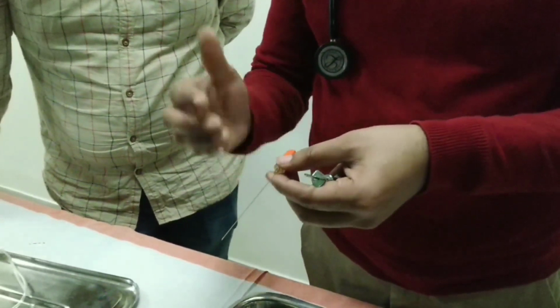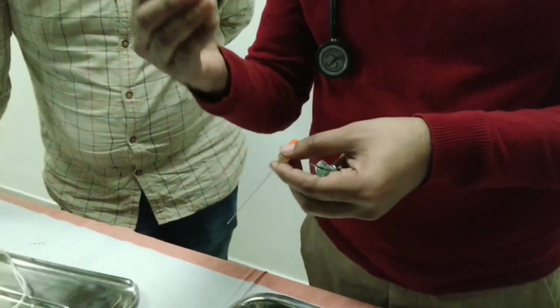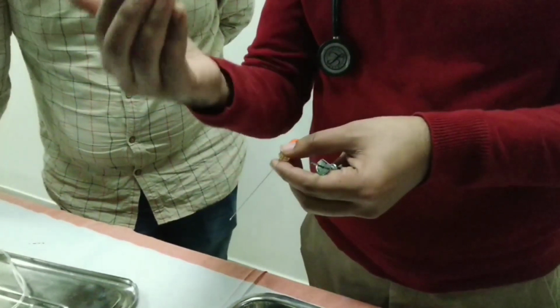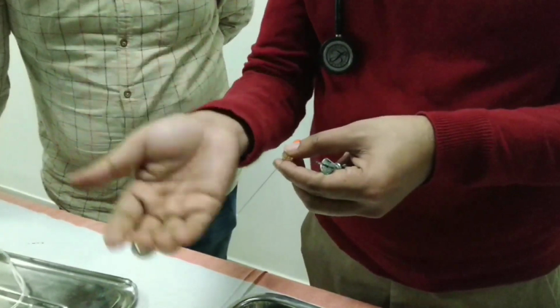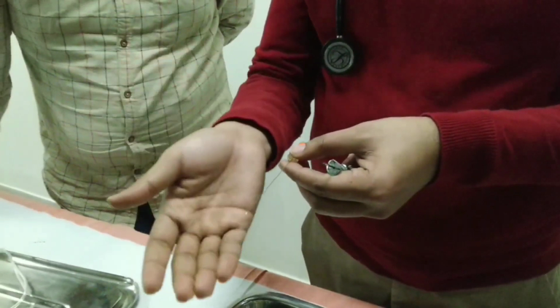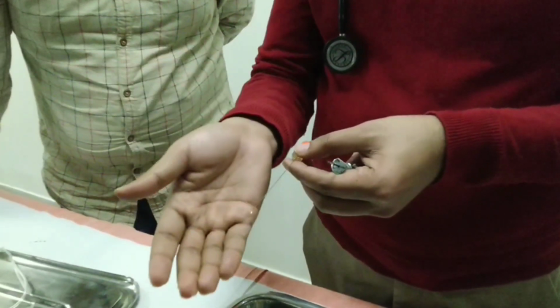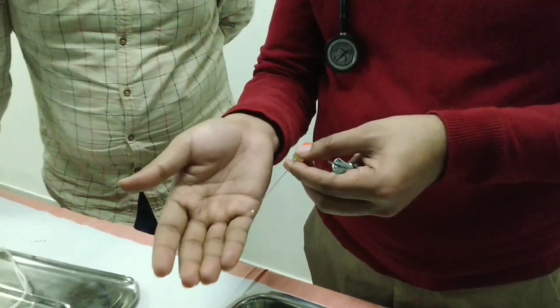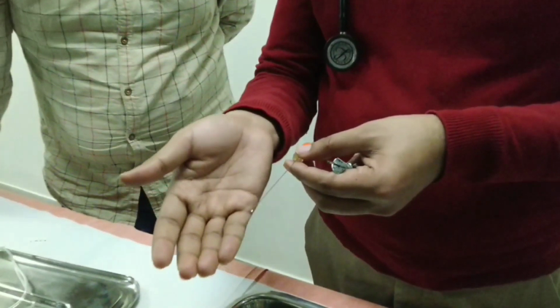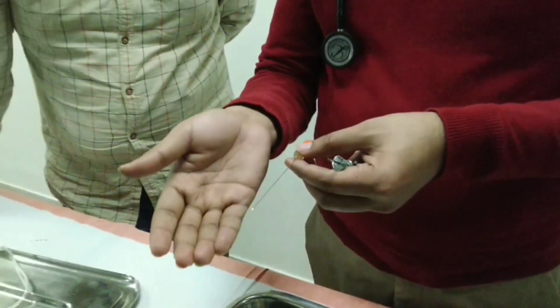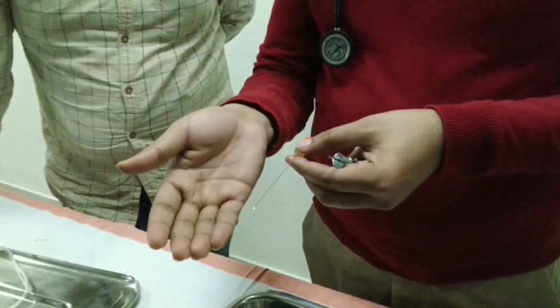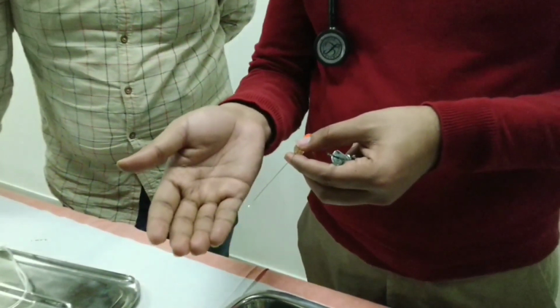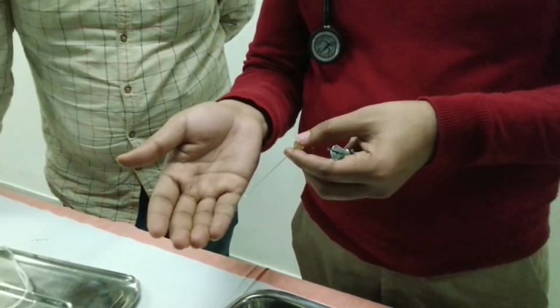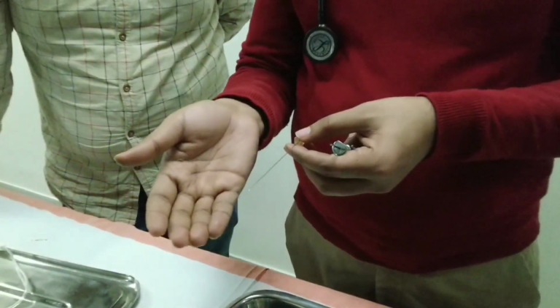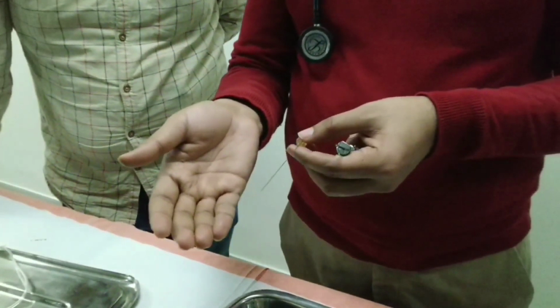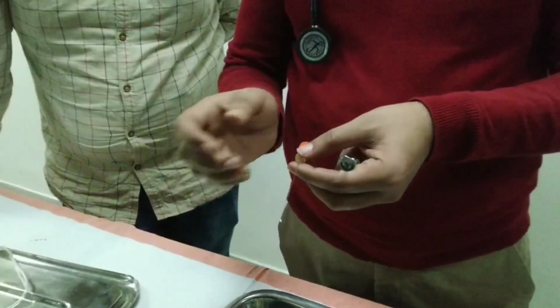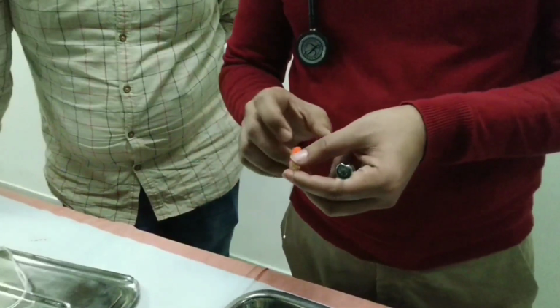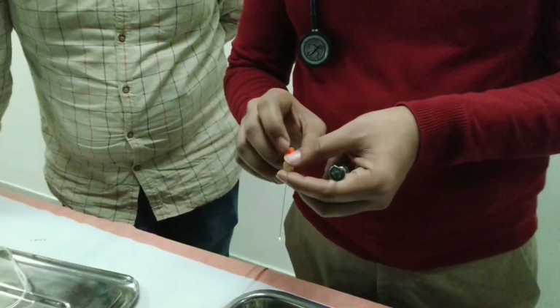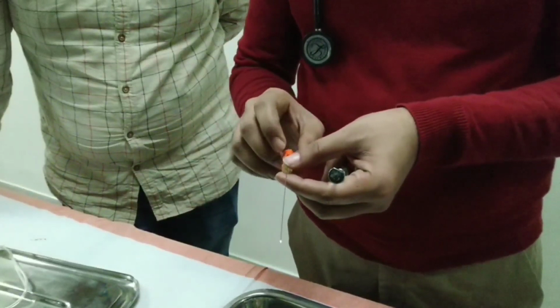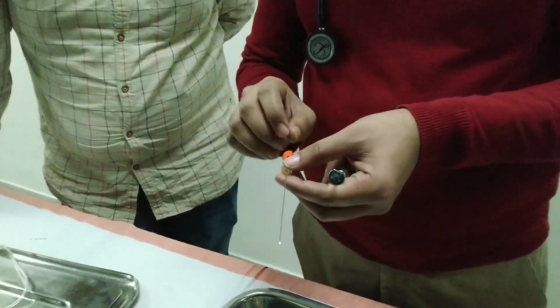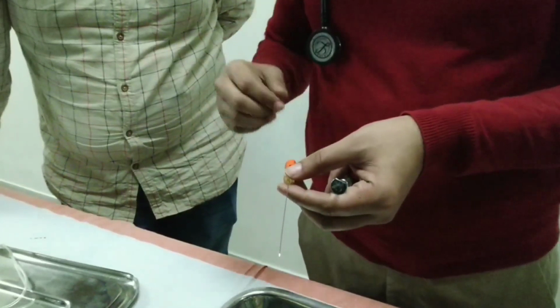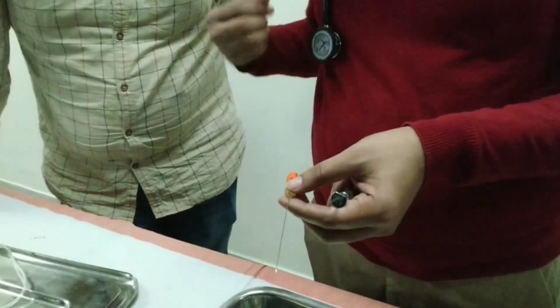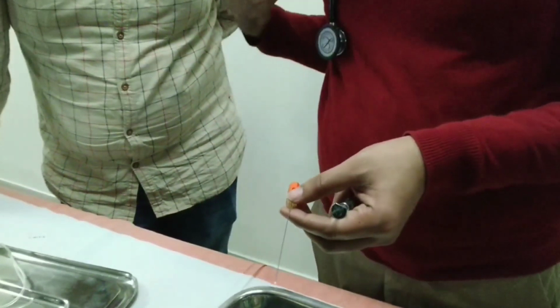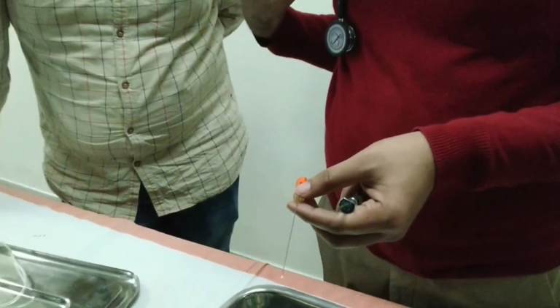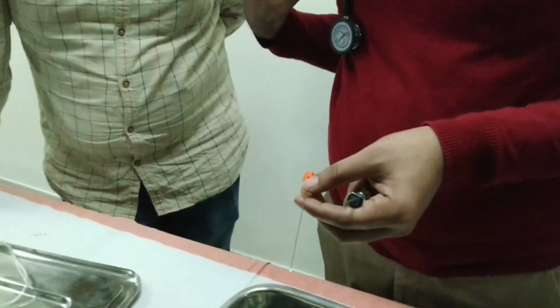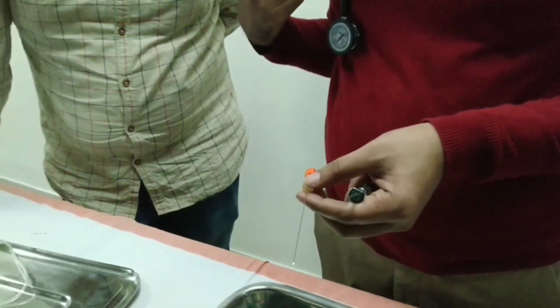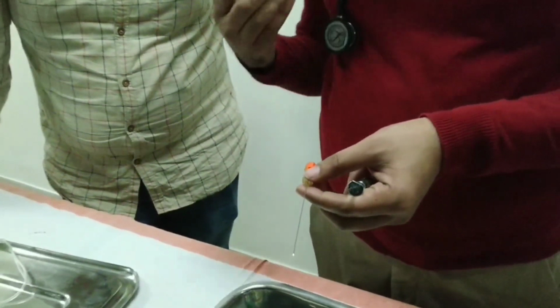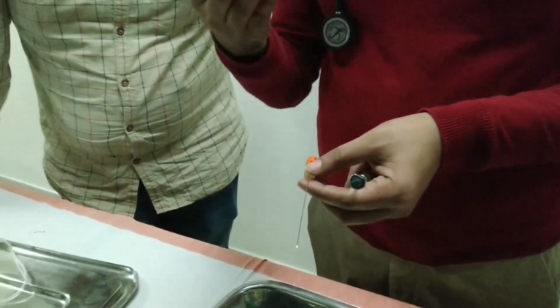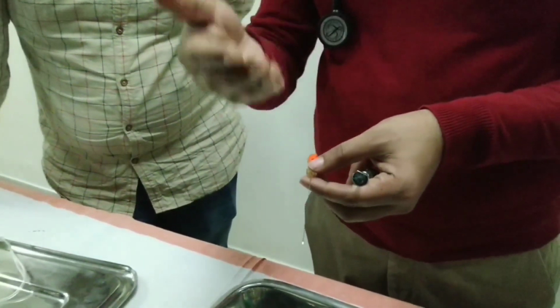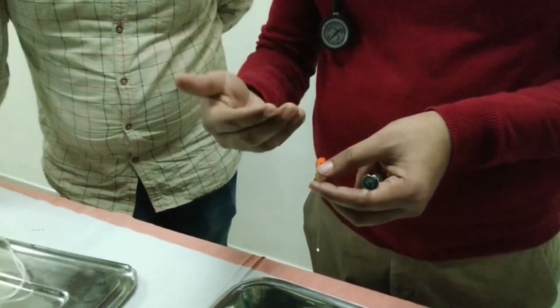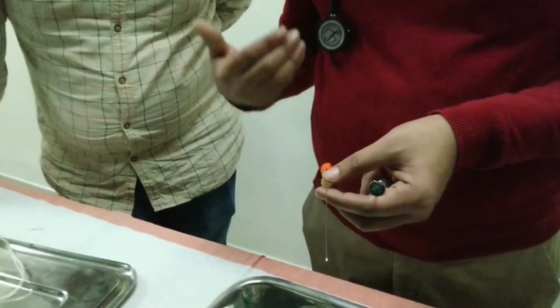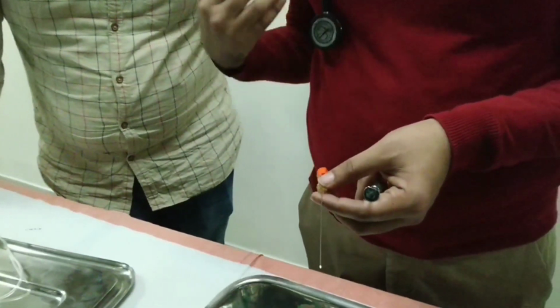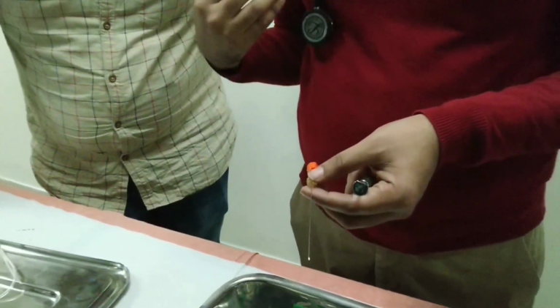Once I am in the CSF subarachnoid space, I will remove the stylet. And now the fluid will come out.